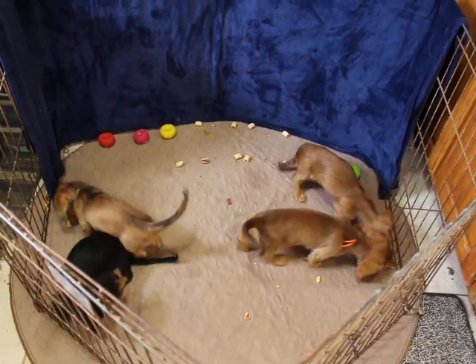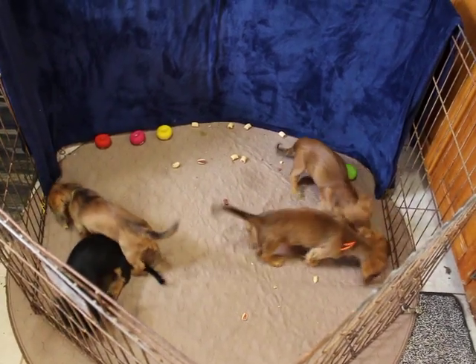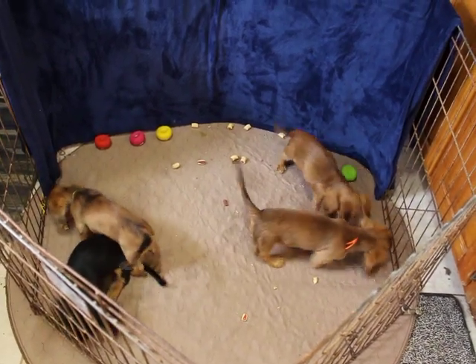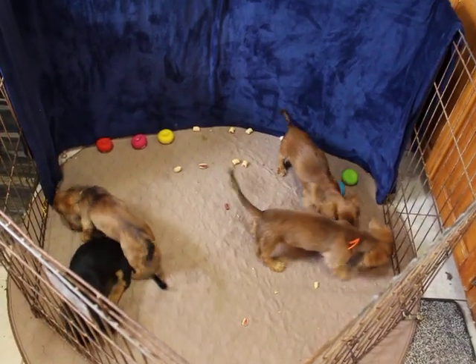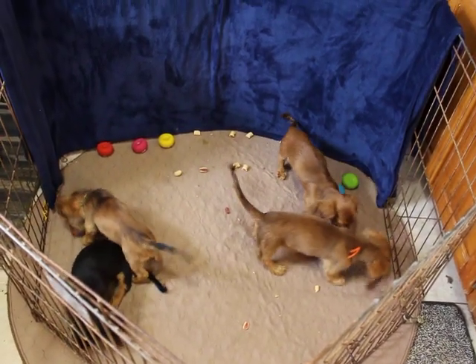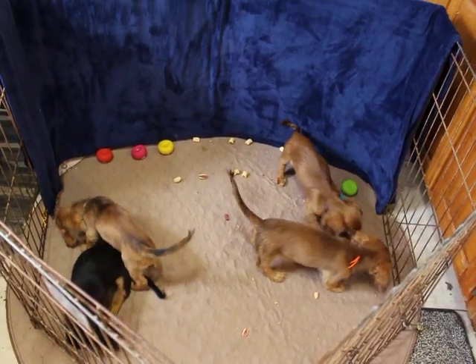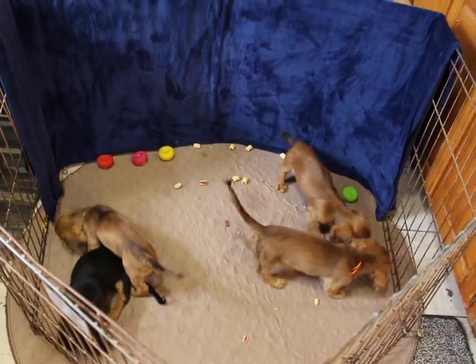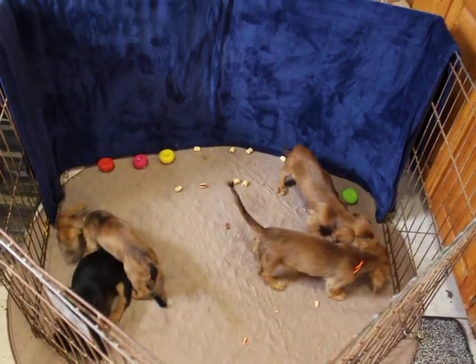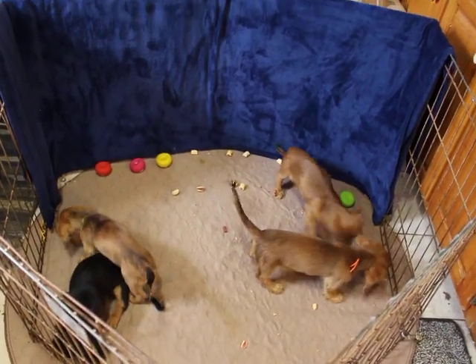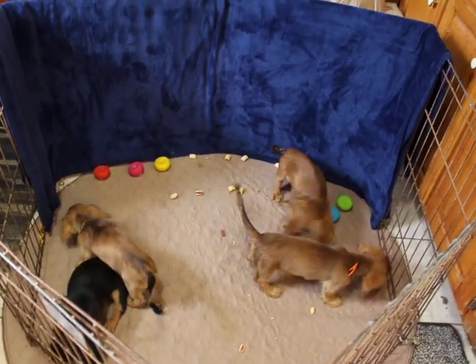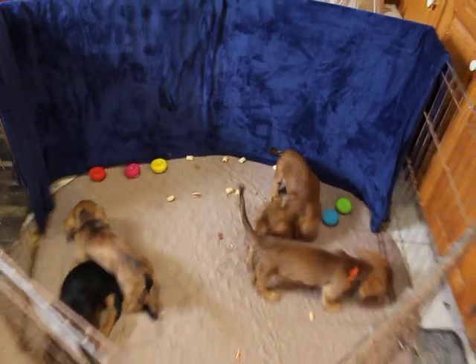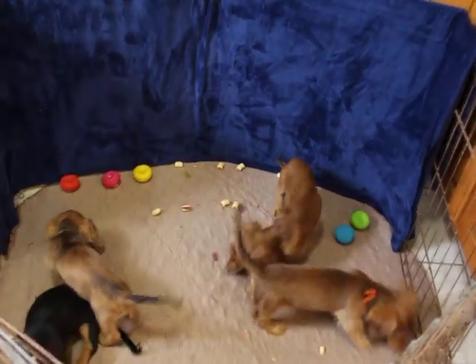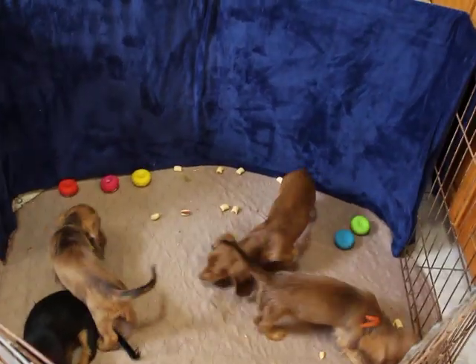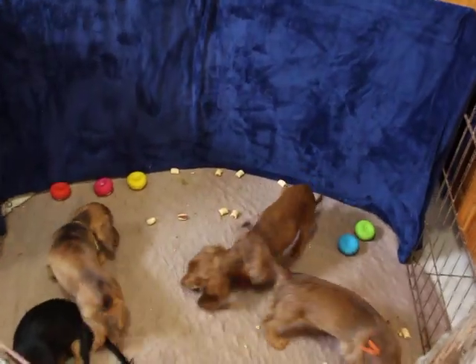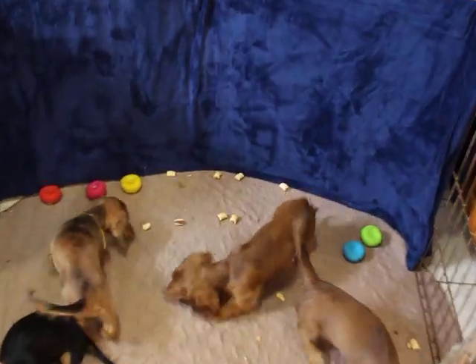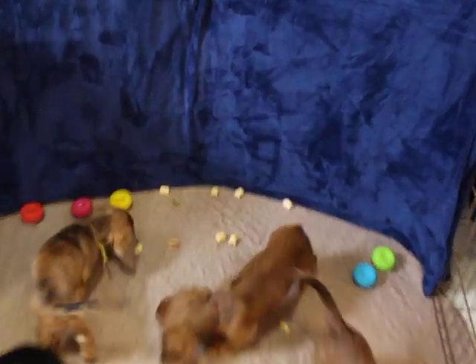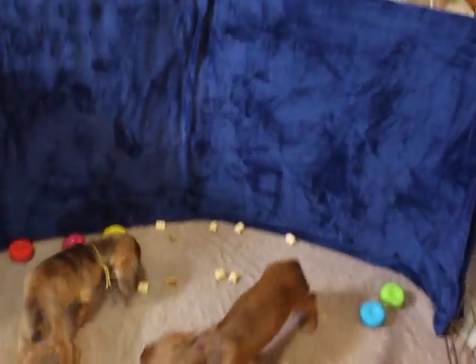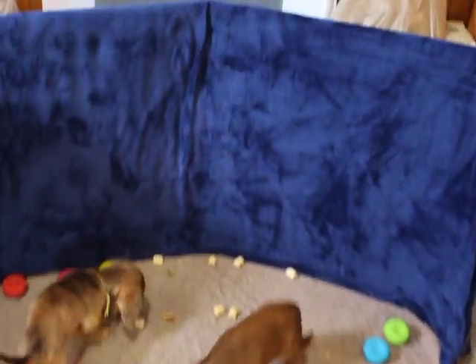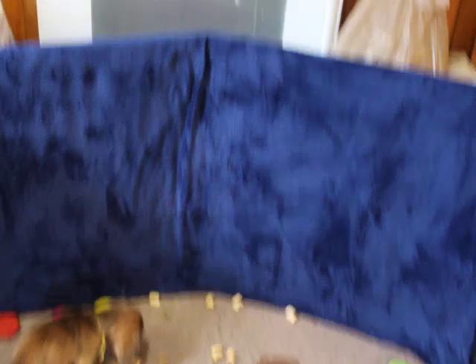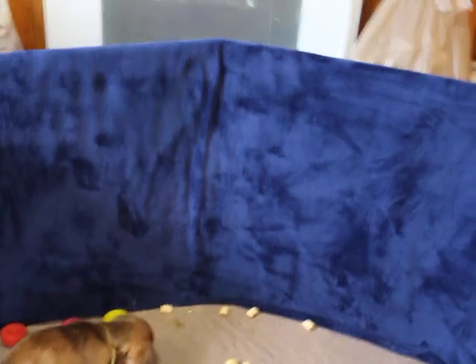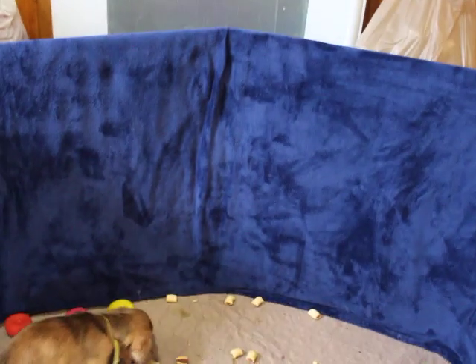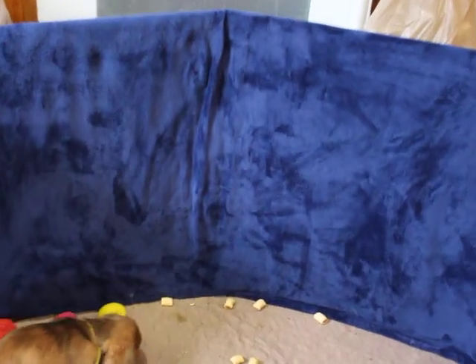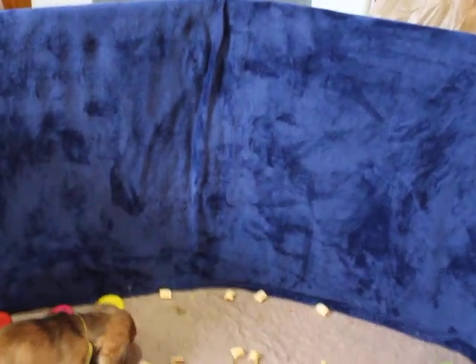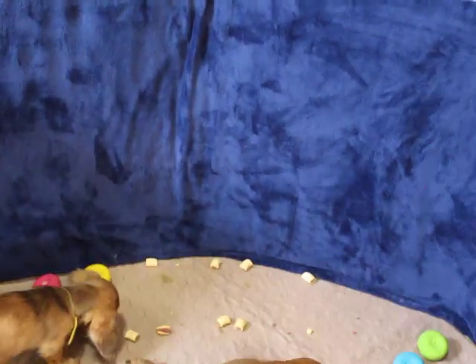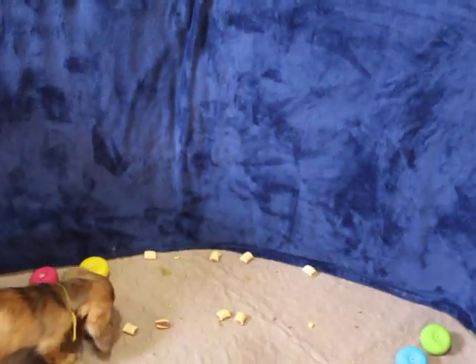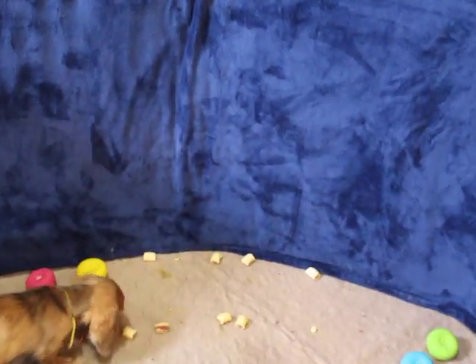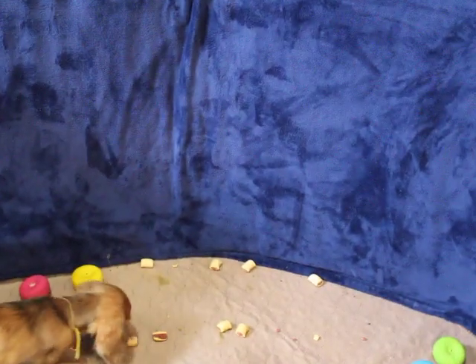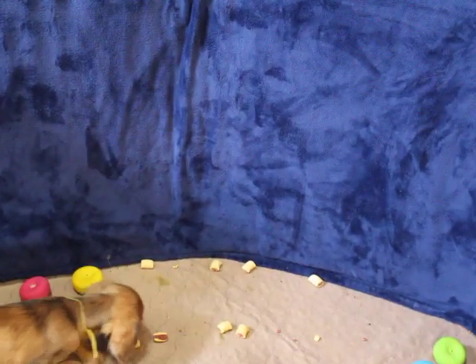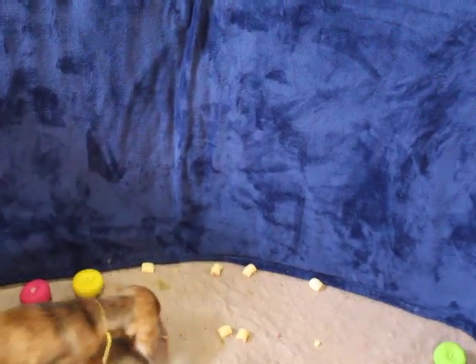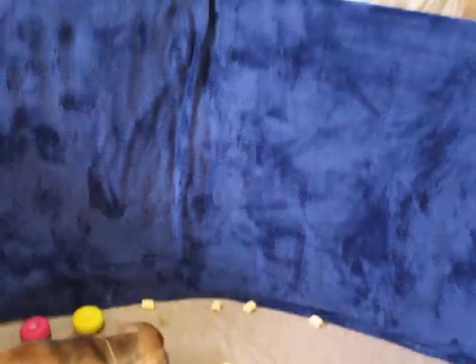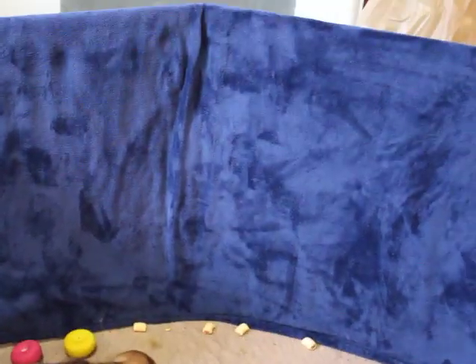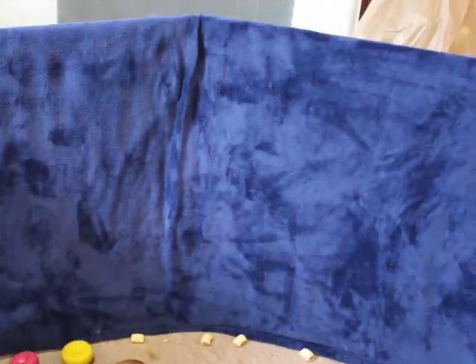Let me see if I can get you a close-up of each one of these. We have three girls and one boy in this litter.